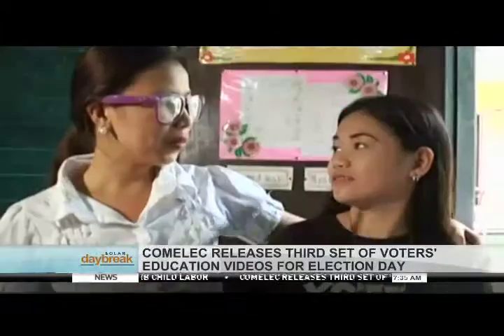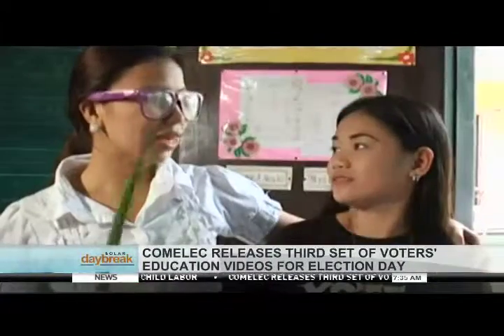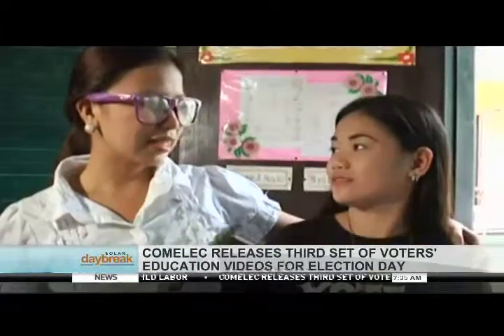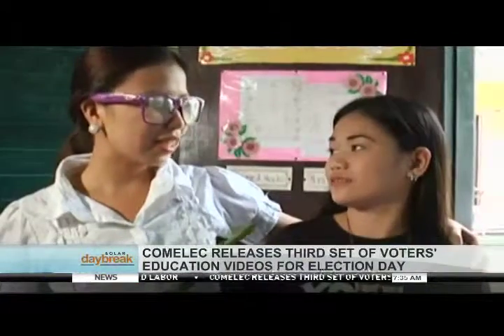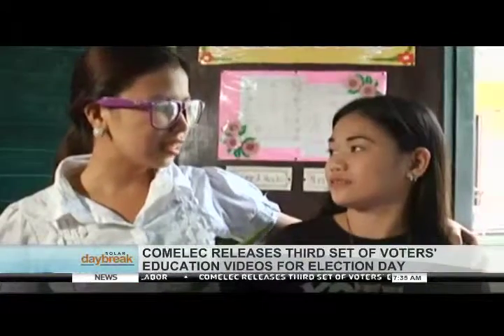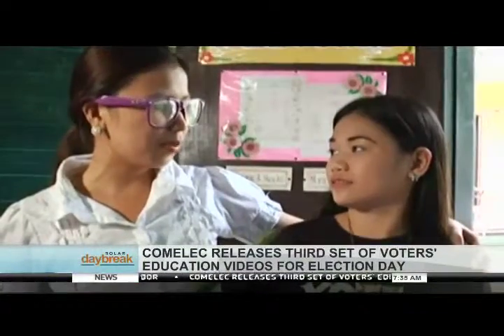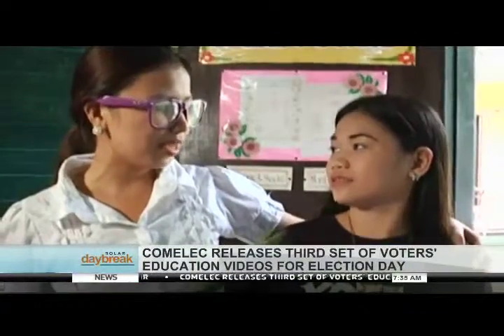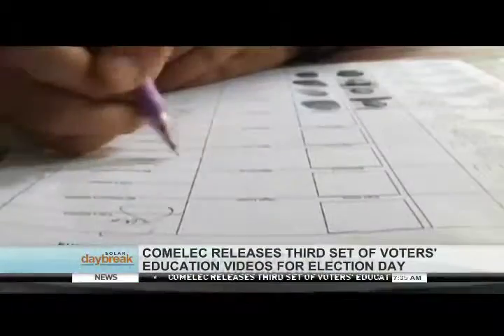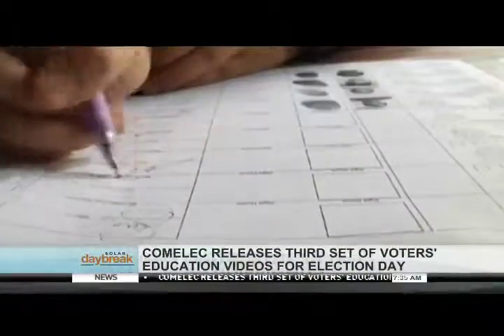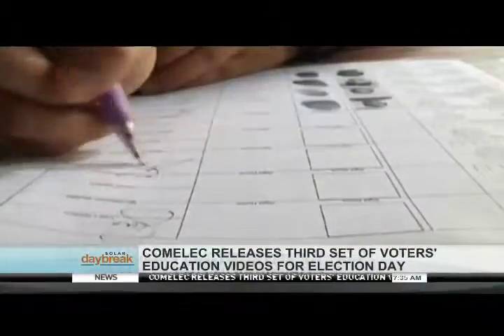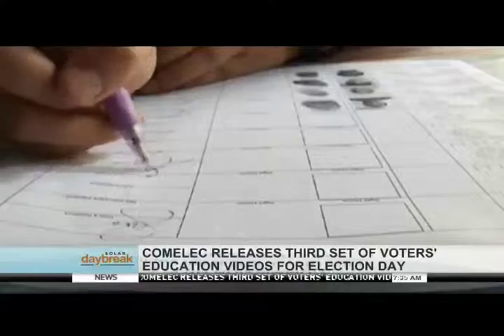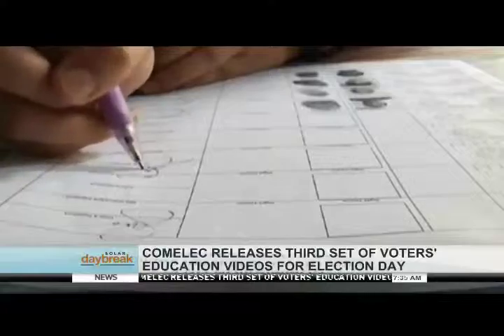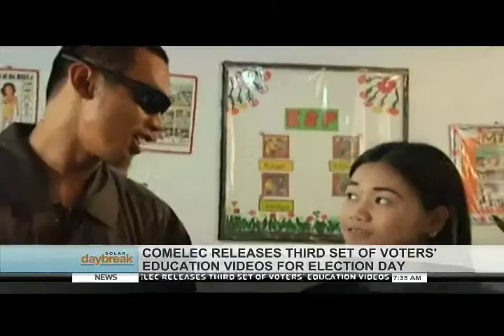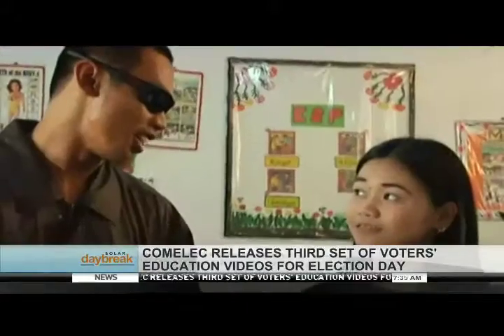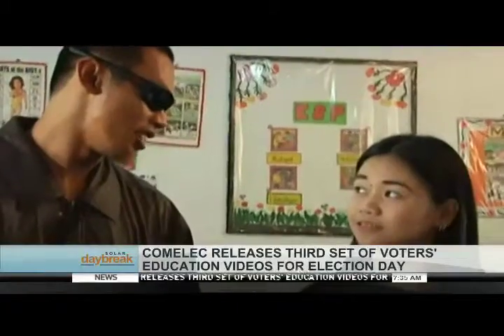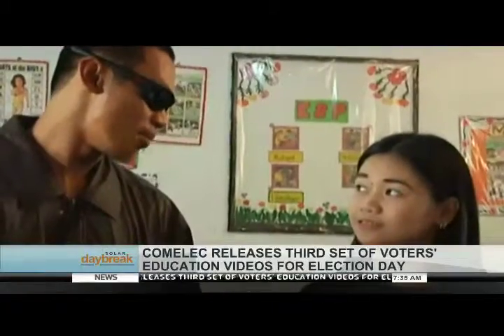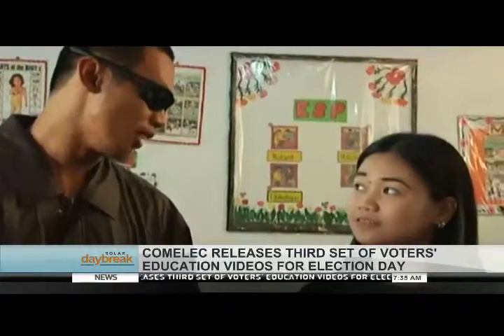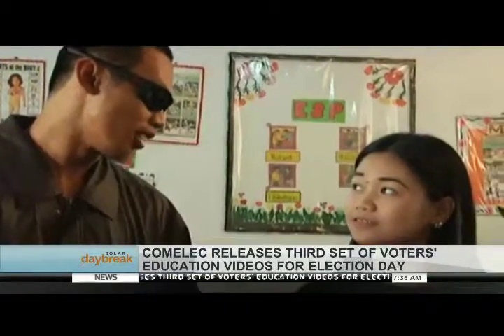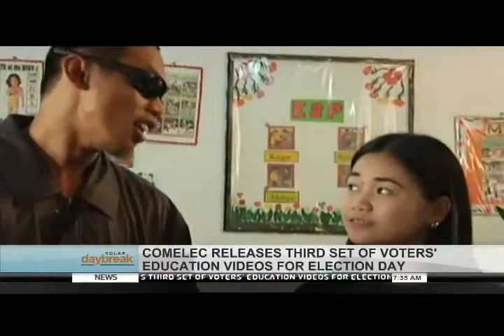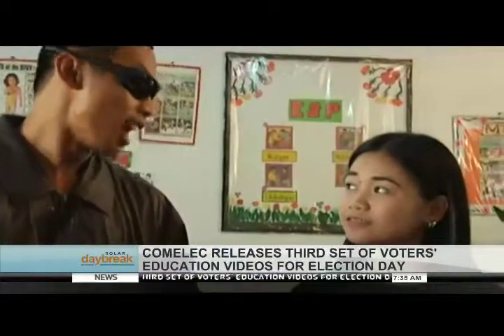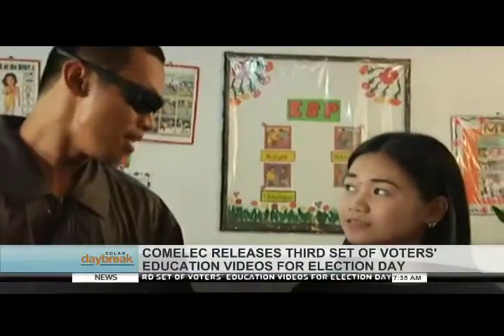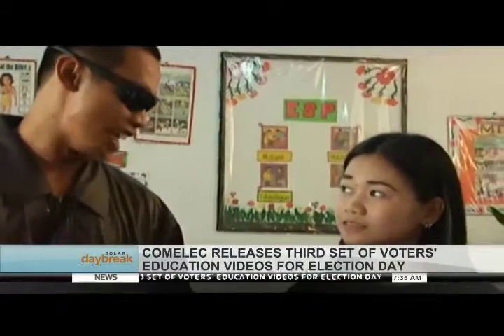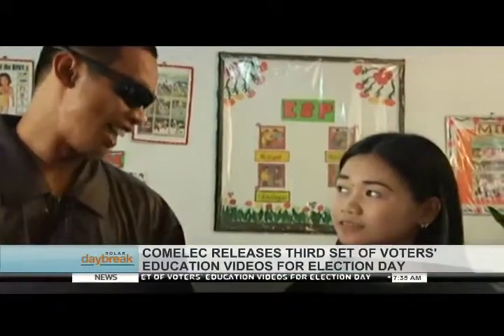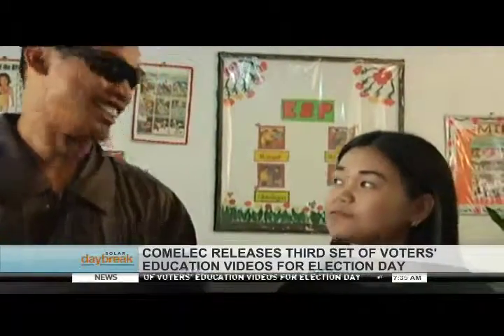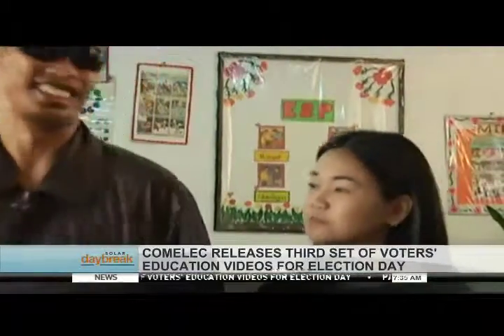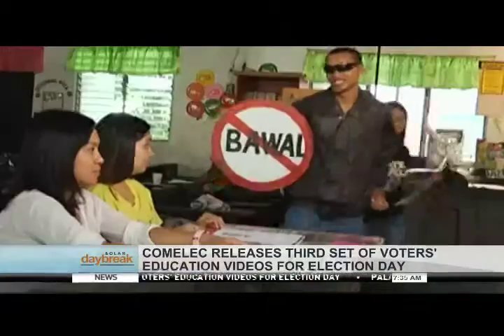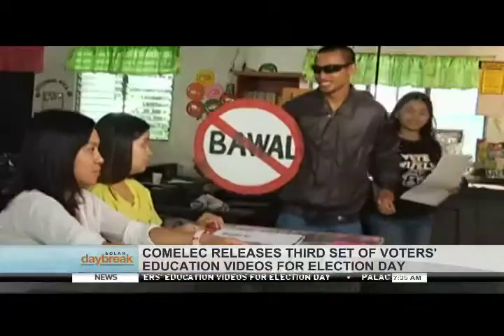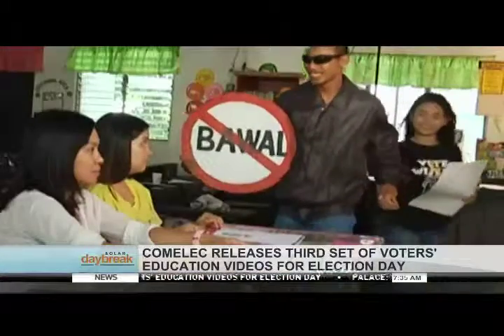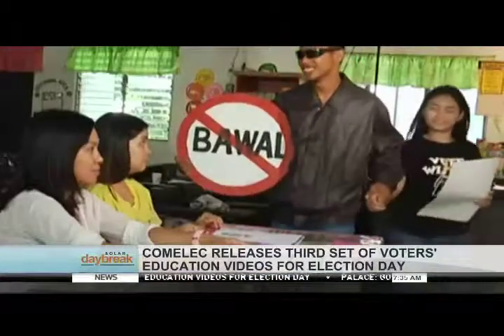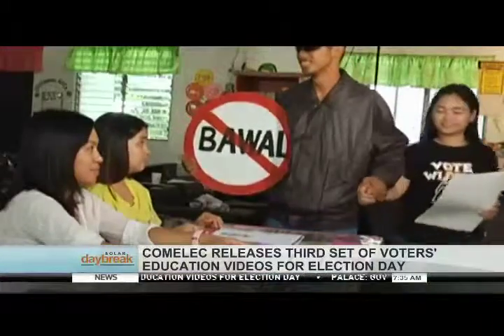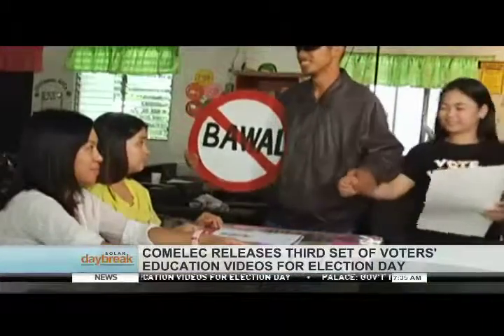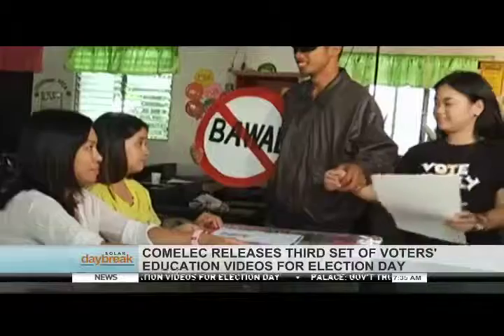Tina Tama shows the proper voting procedure while Boy Bawal explains the prohibited acts during Election Day on May 13.